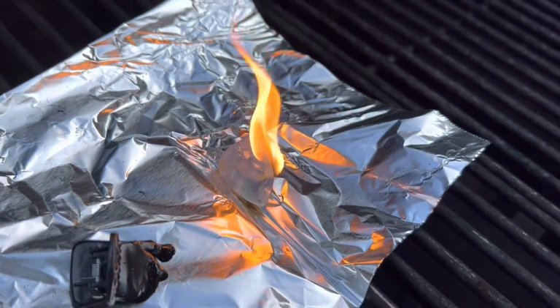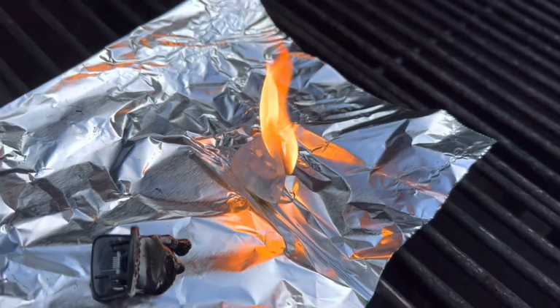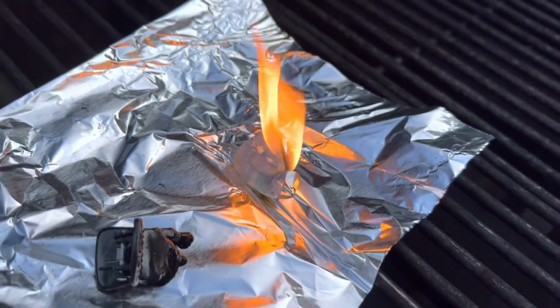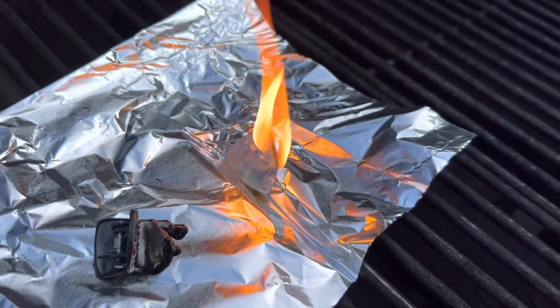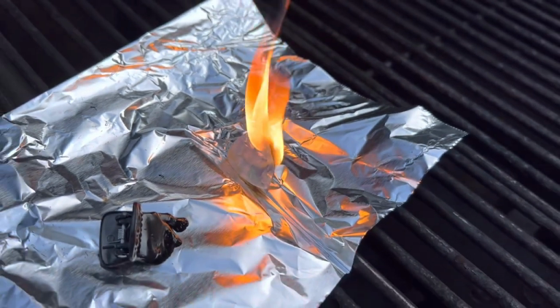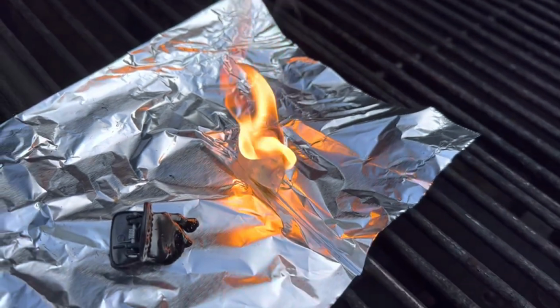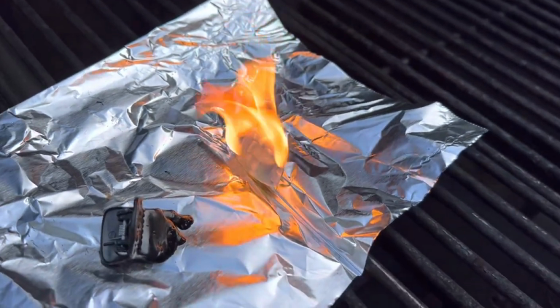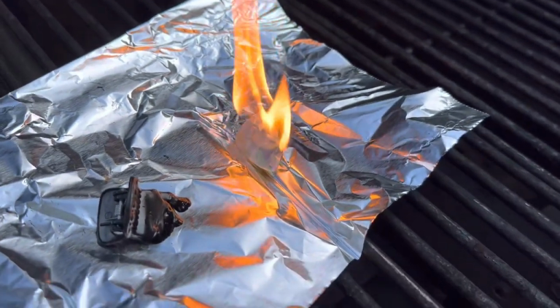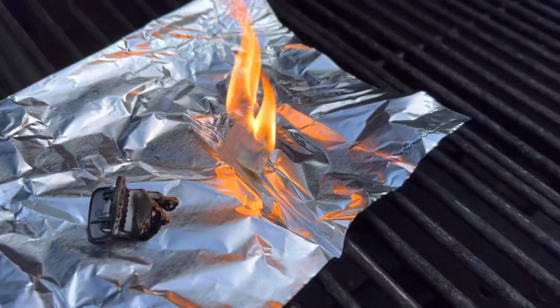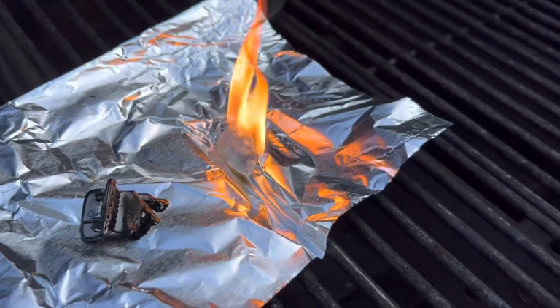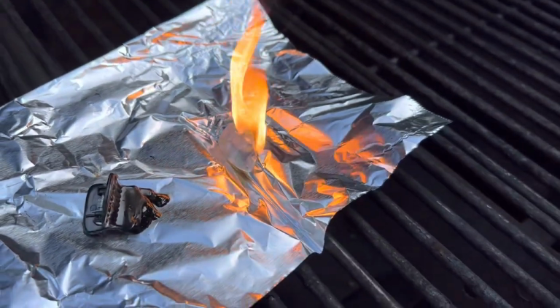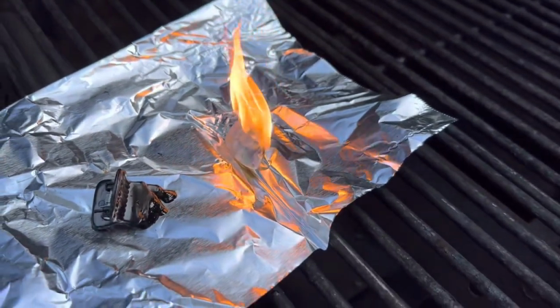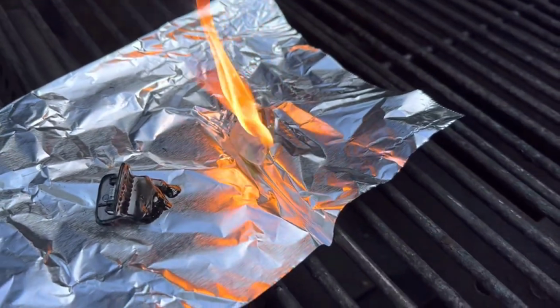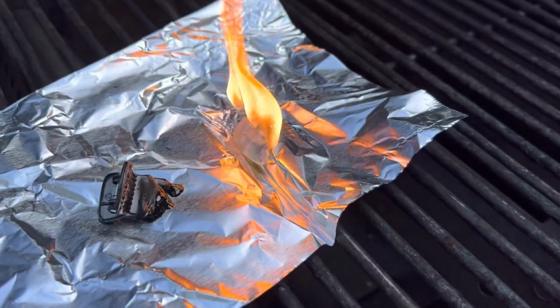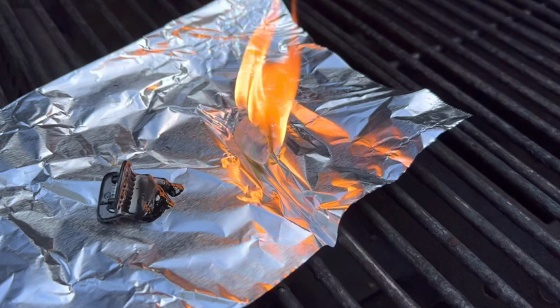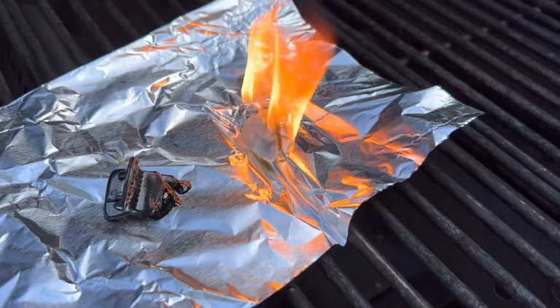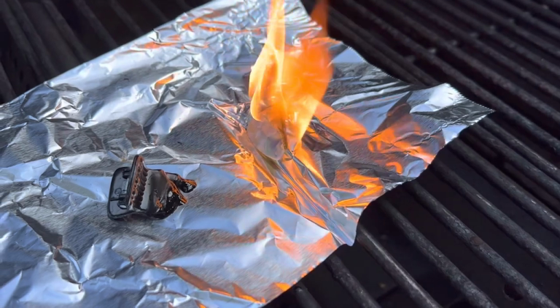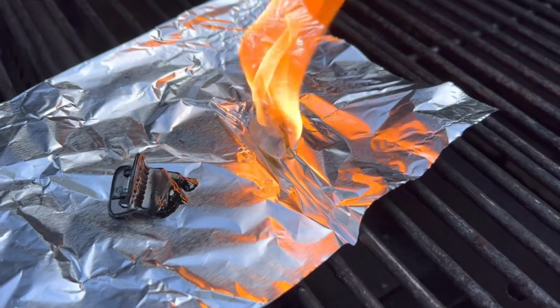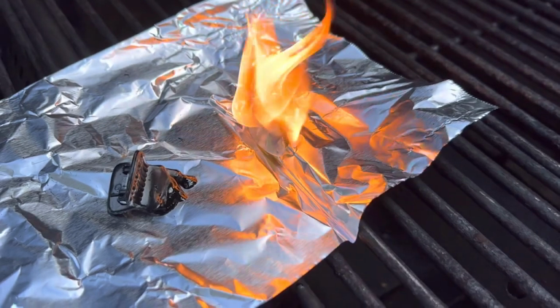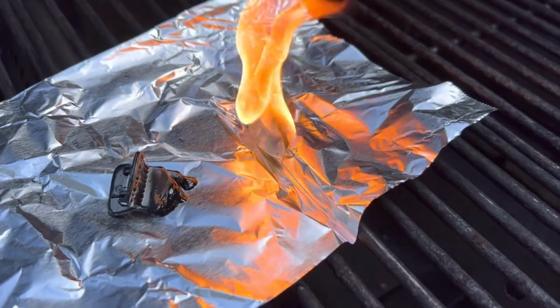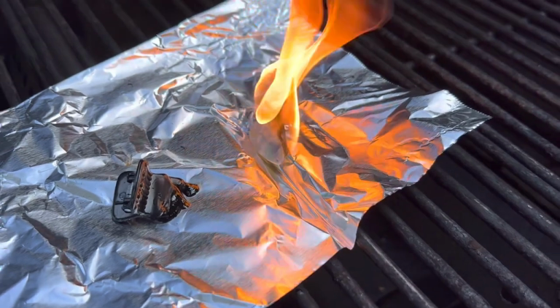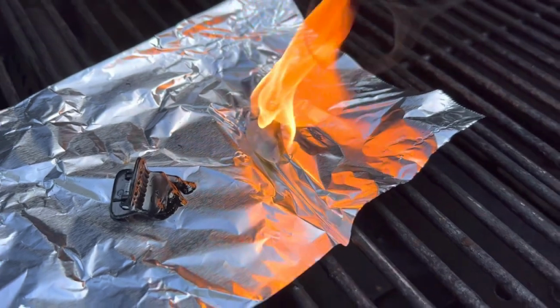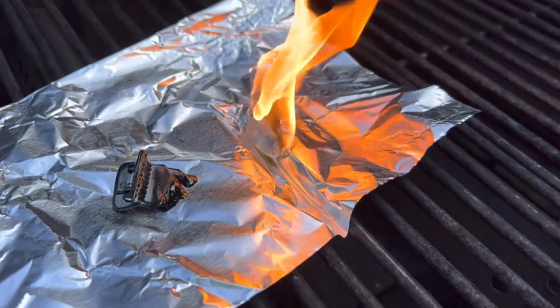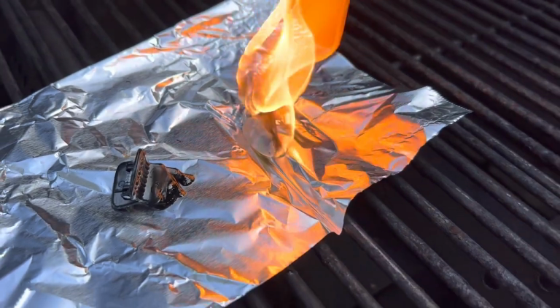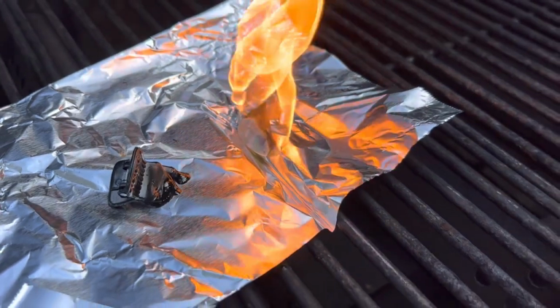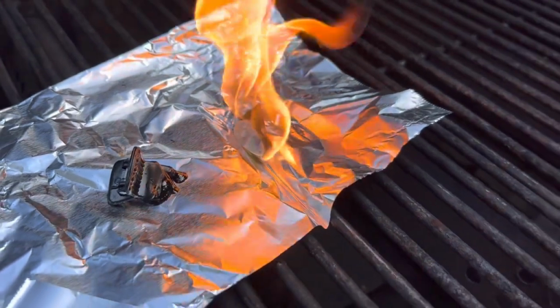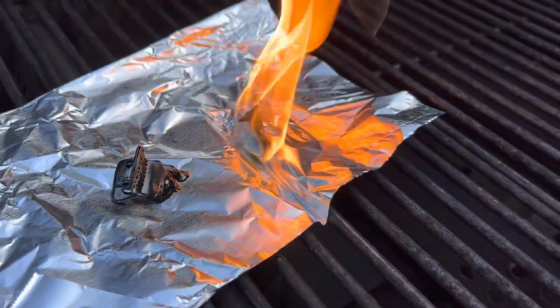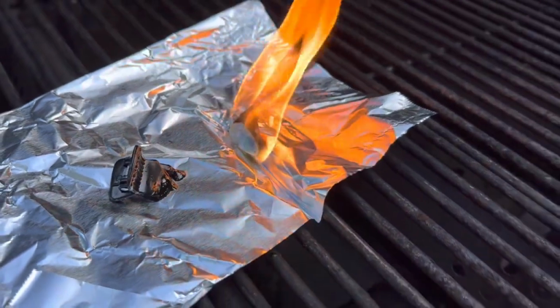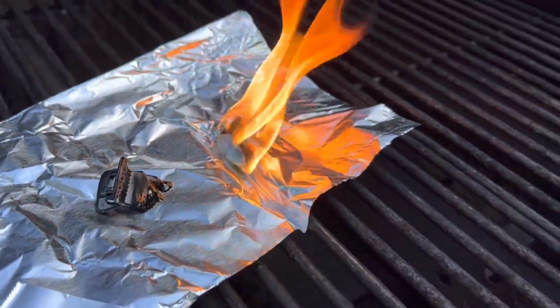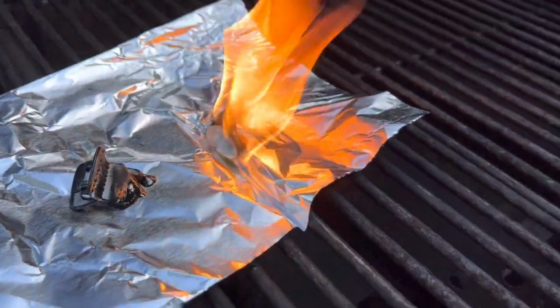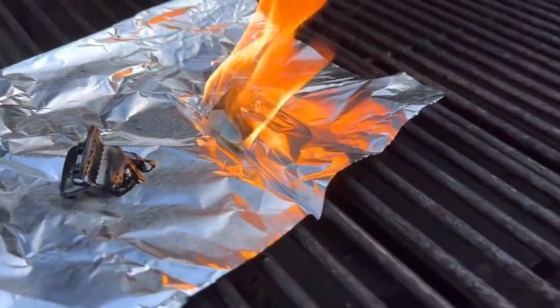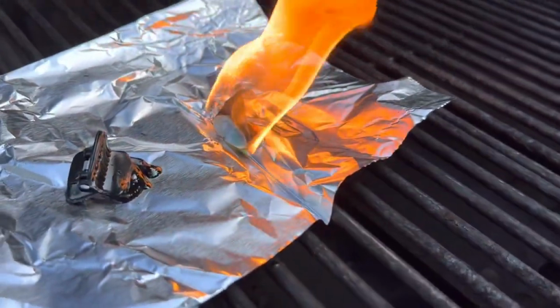Look at that — the thinner these things are, the faster they'll burn. That is a fire starter and a half!